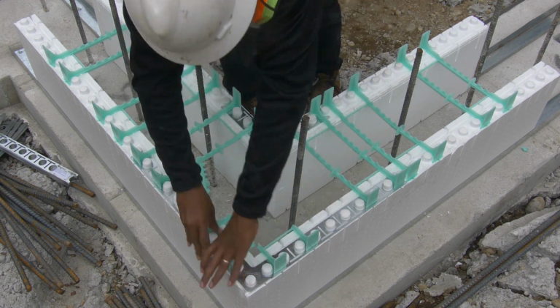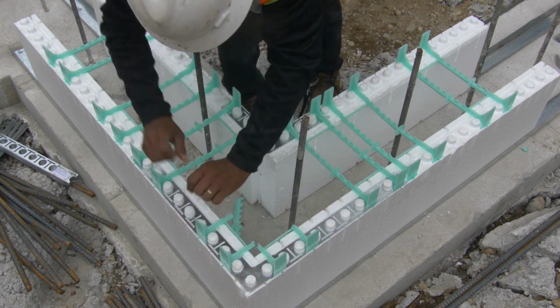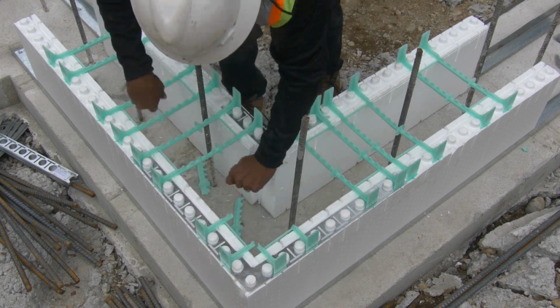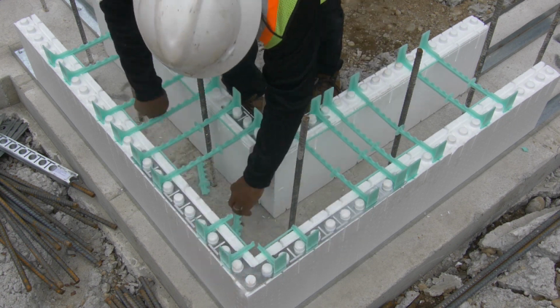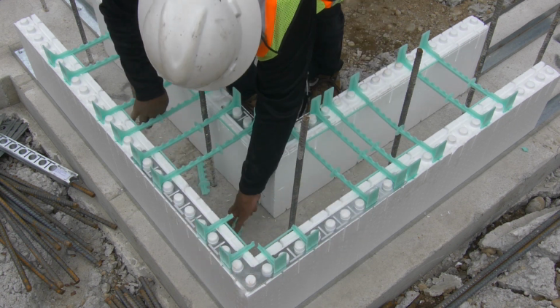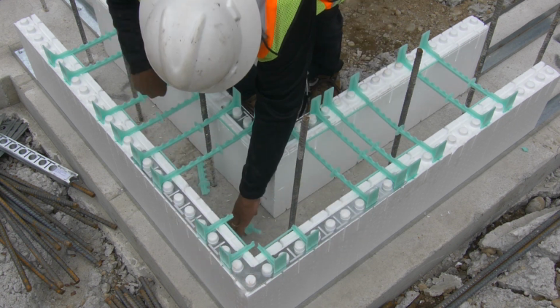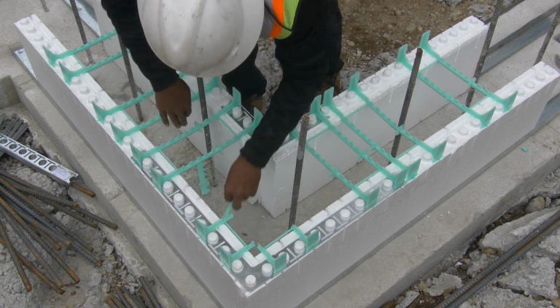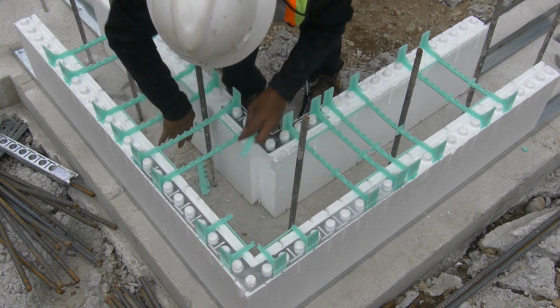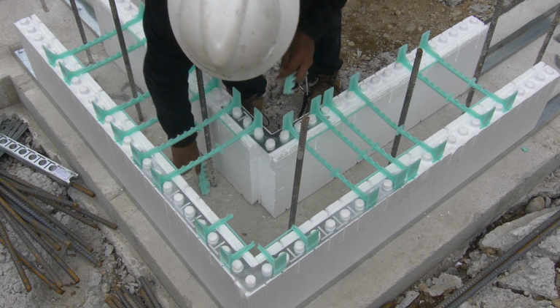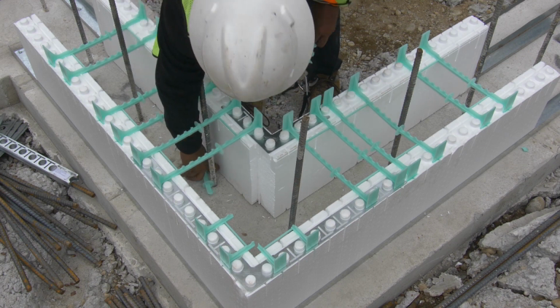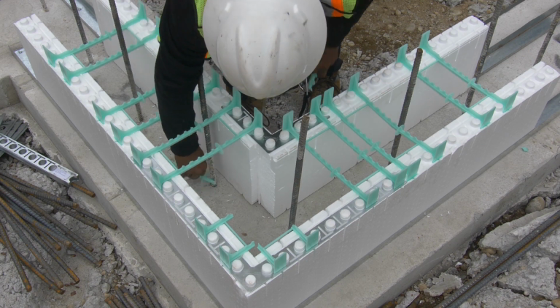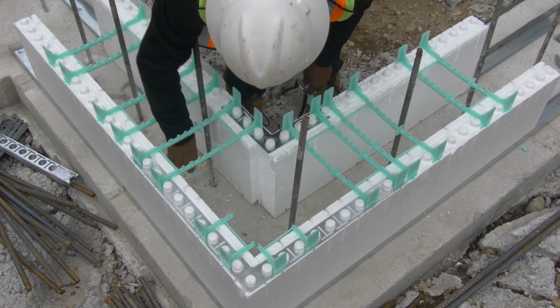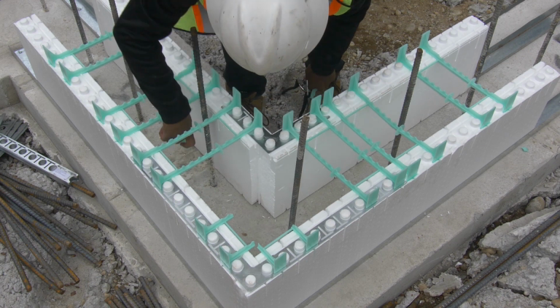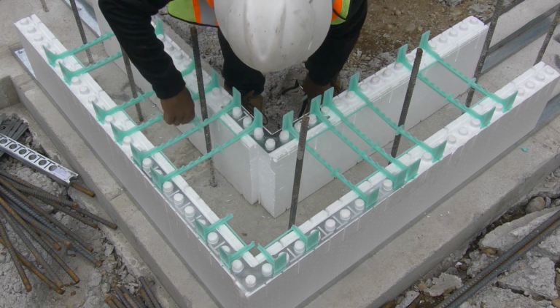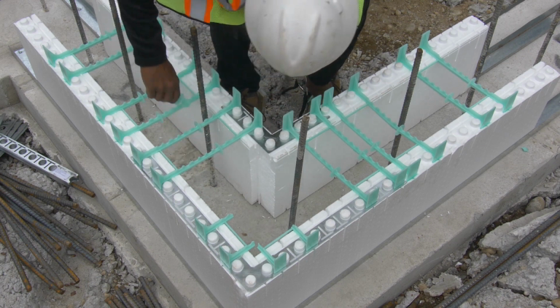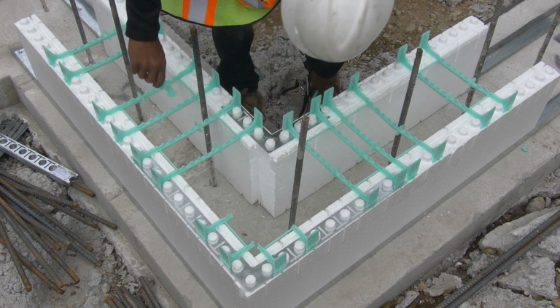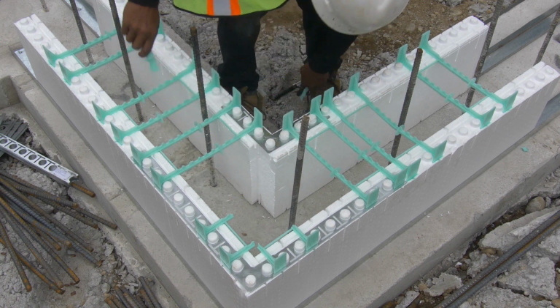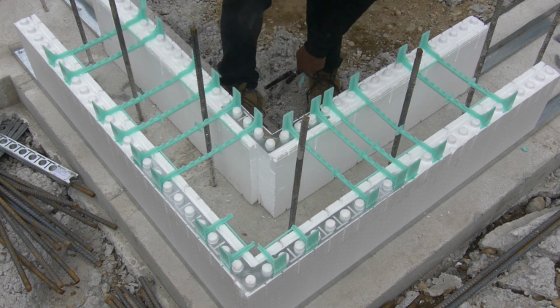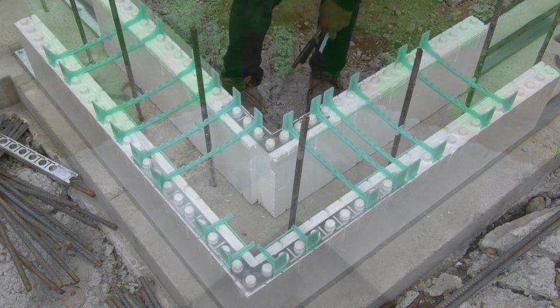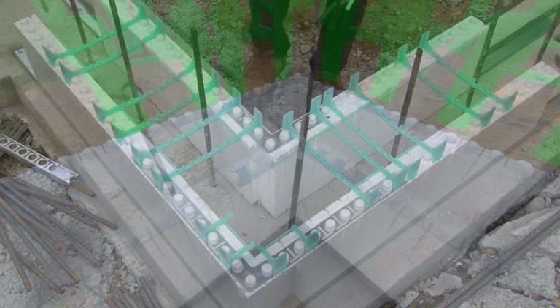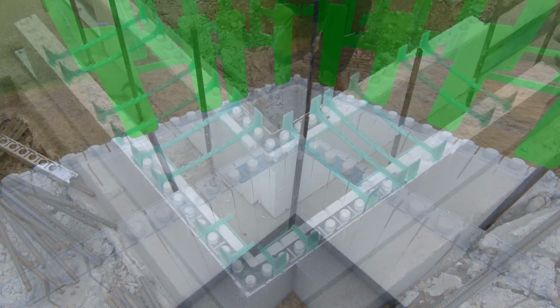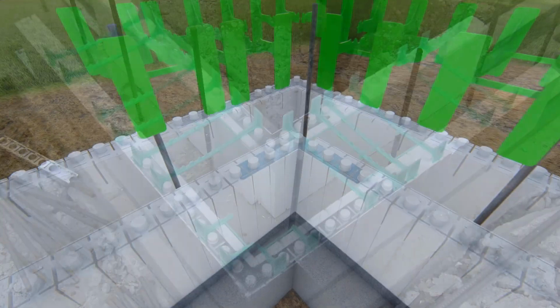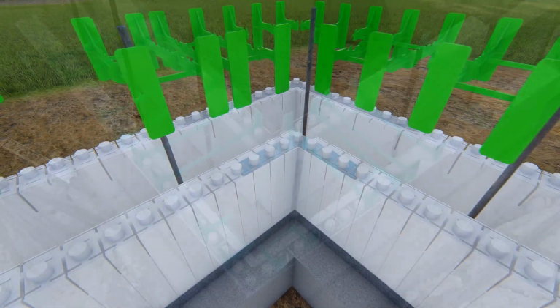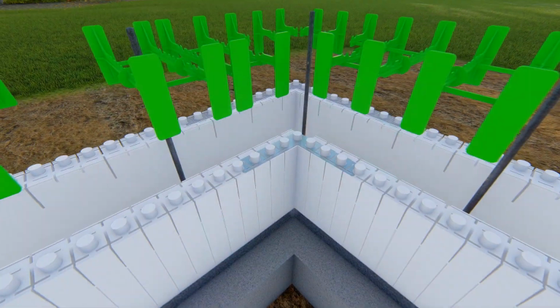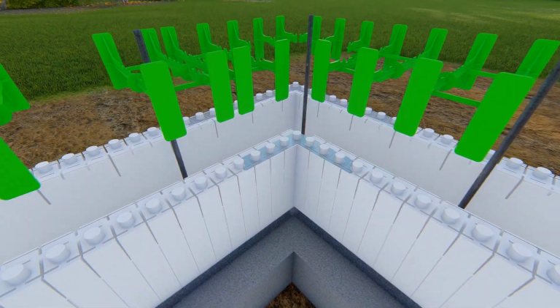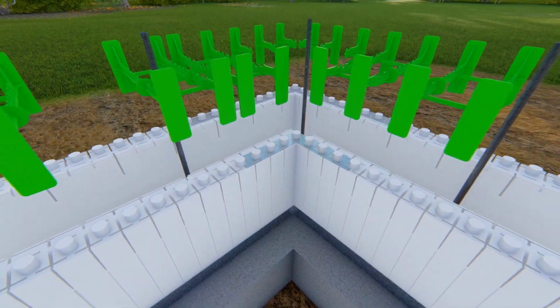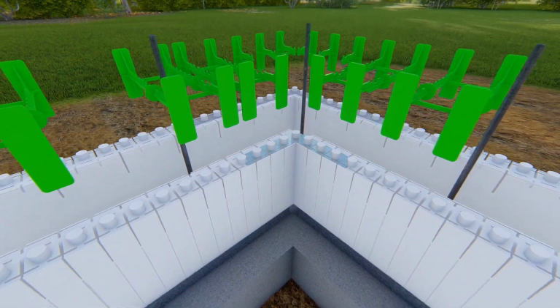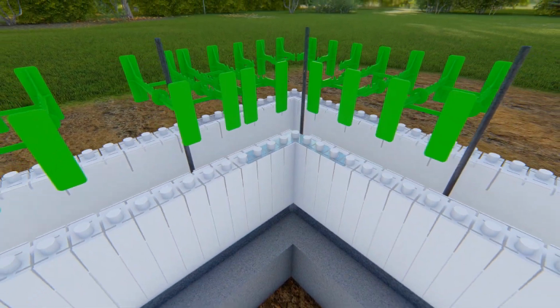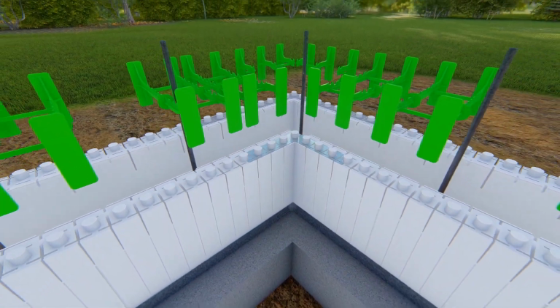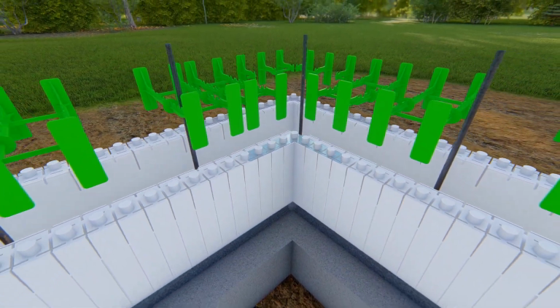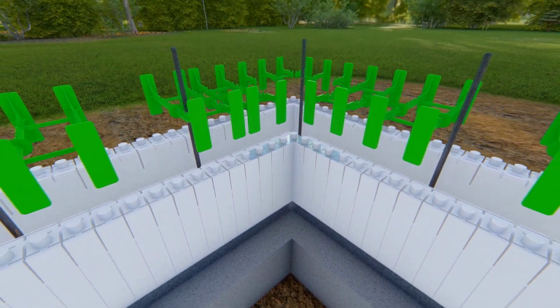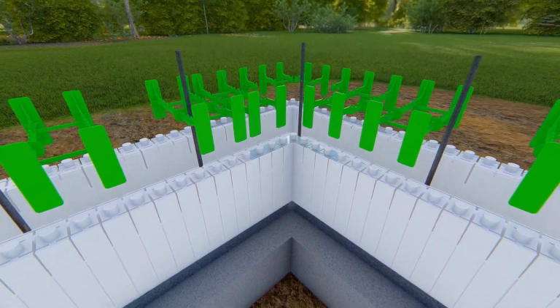Complete the corner by placing full ties centered over each deep groove on the outside of the panels.